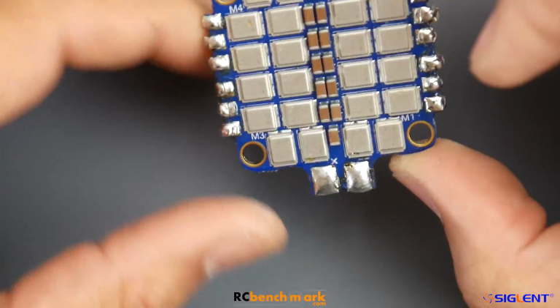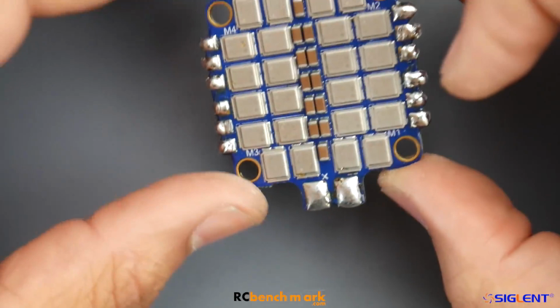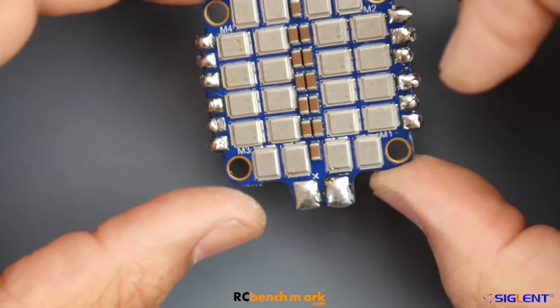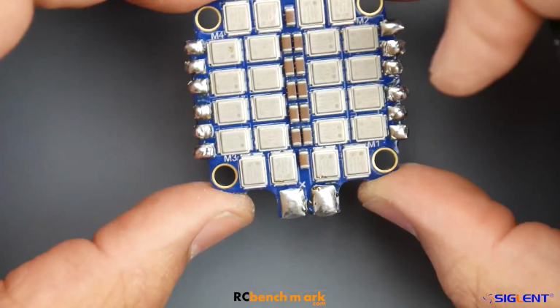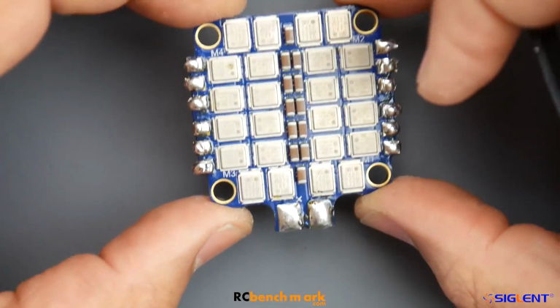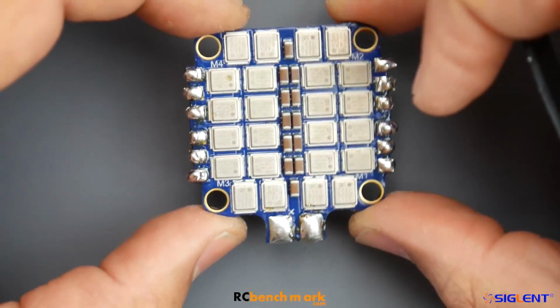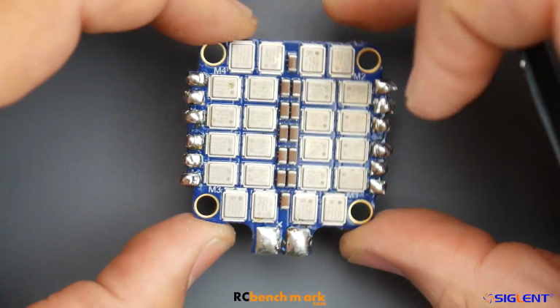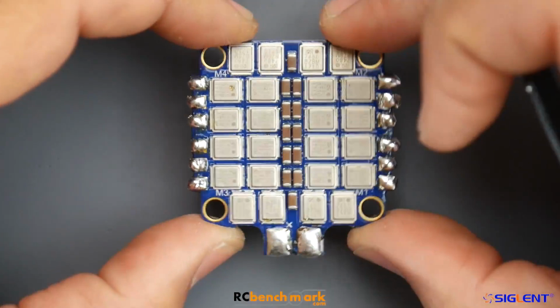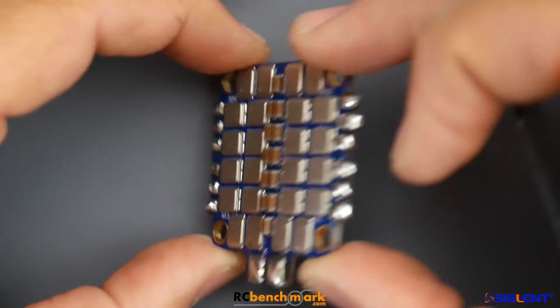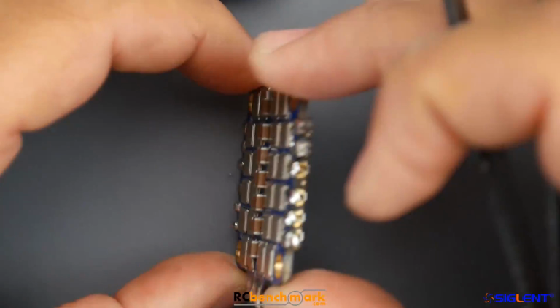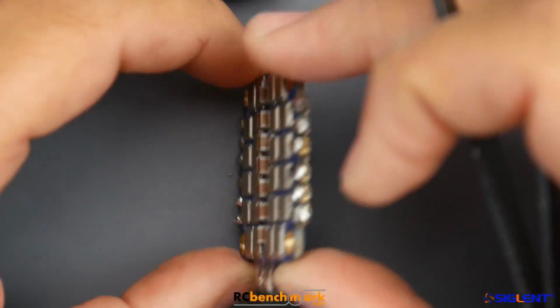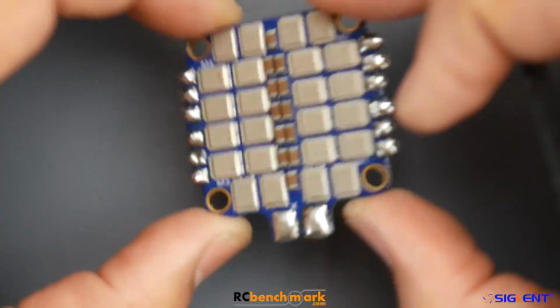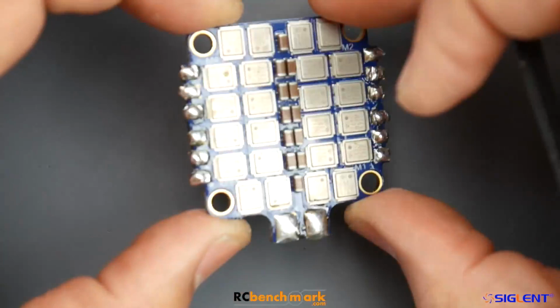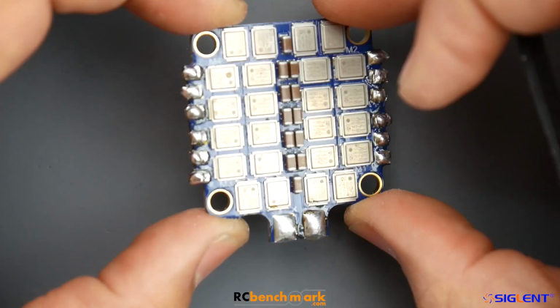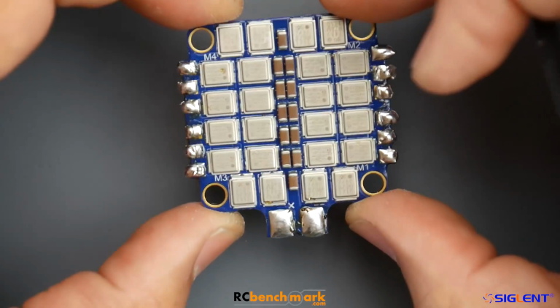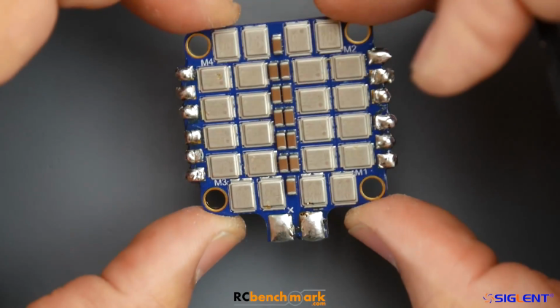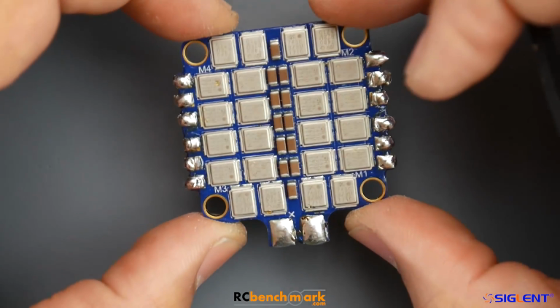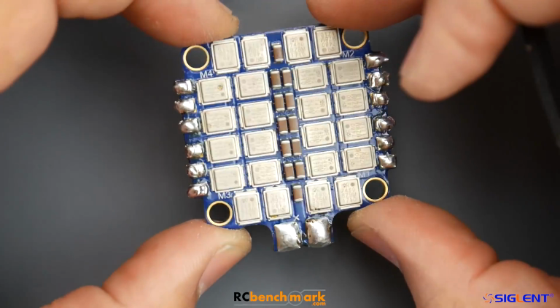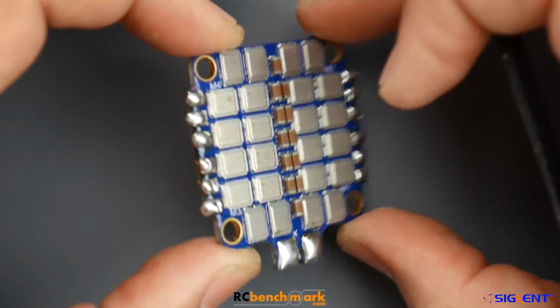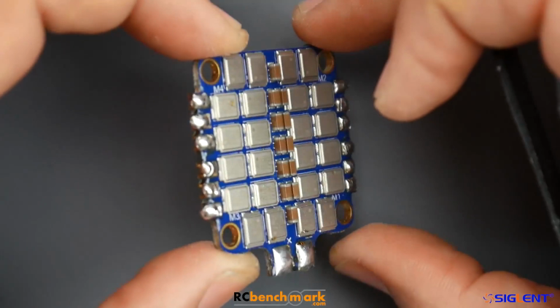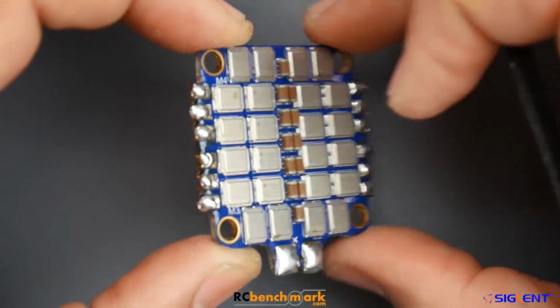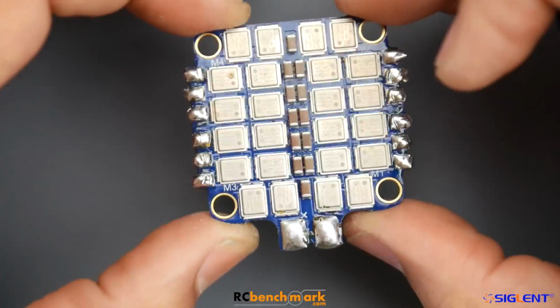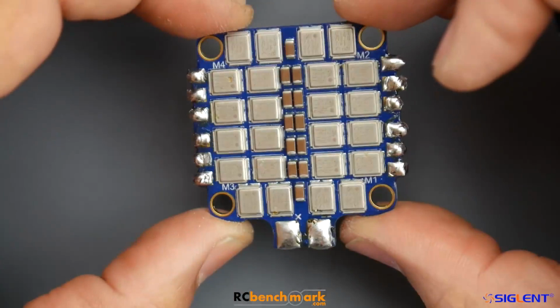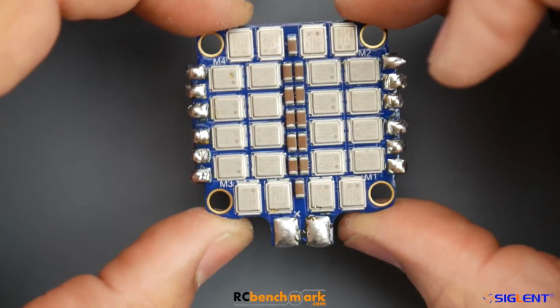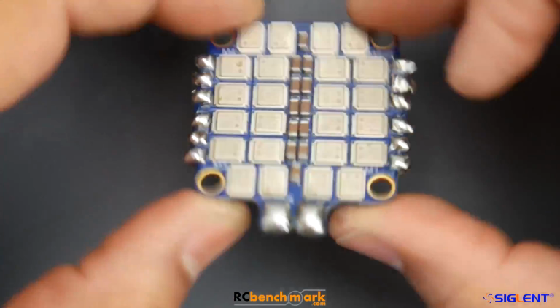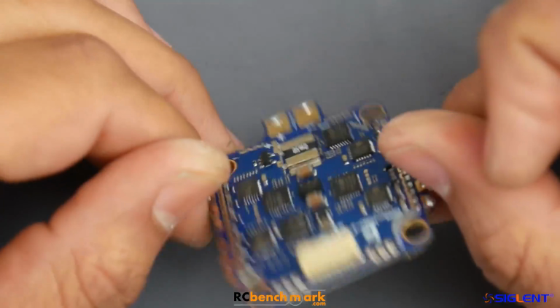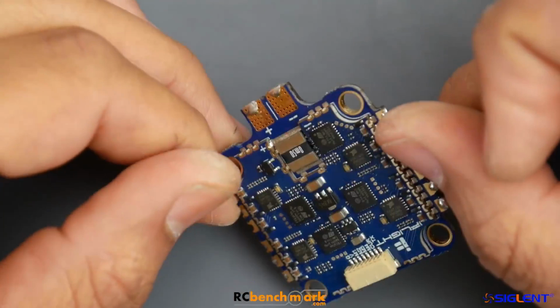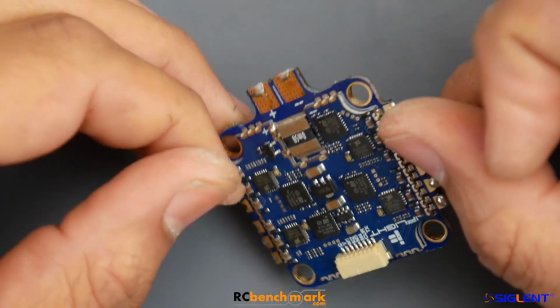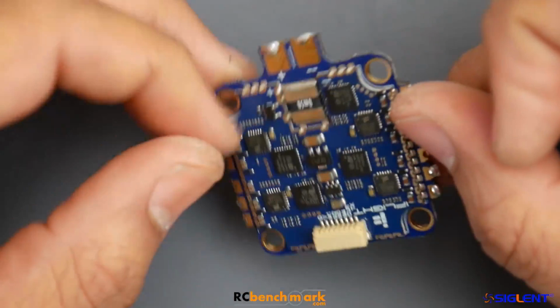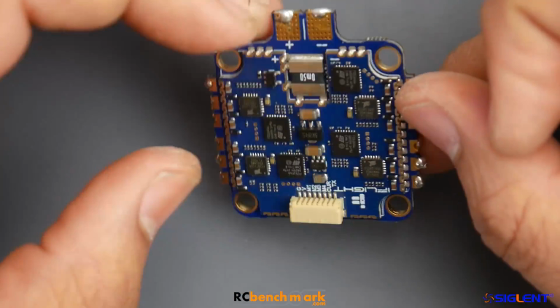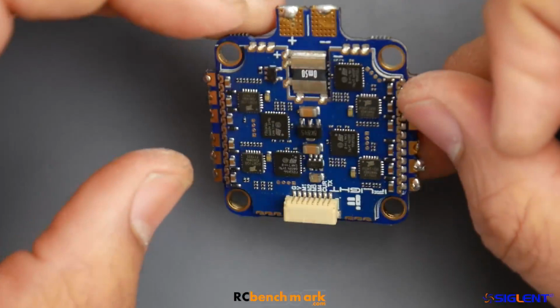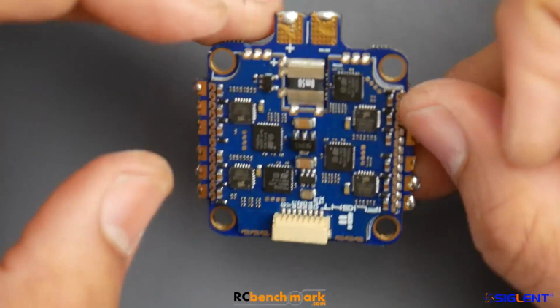That is something to take note of. Here it looks like everything is well made, and obviously Airbot and iFlight are really good companies. Enough talking - let's jump to the testing and we'll take it from there.